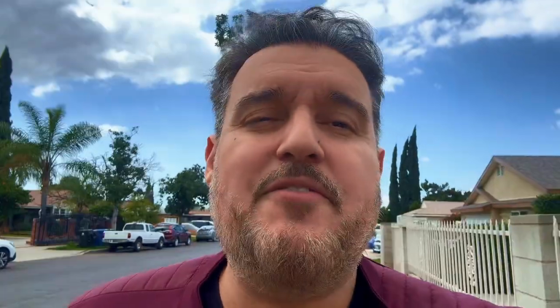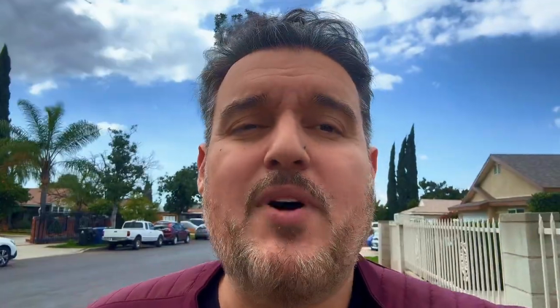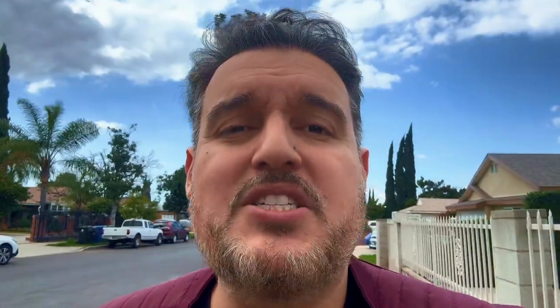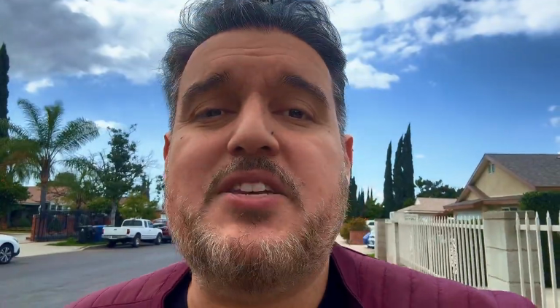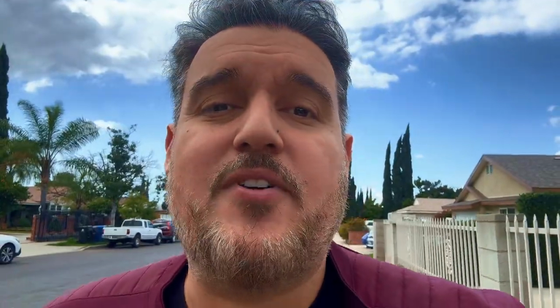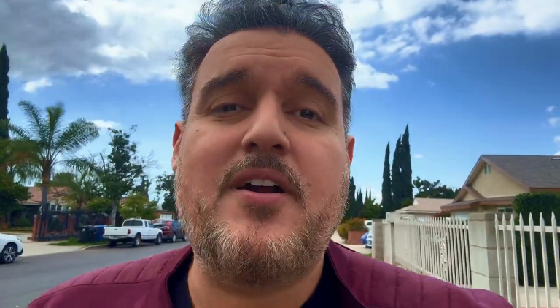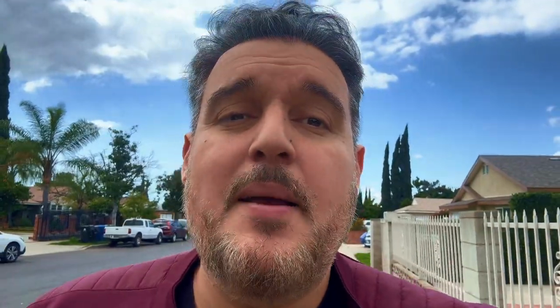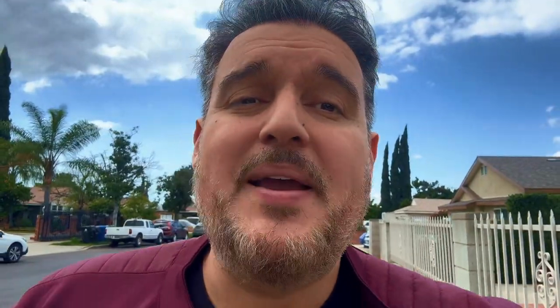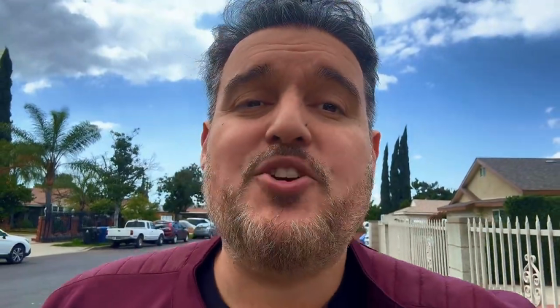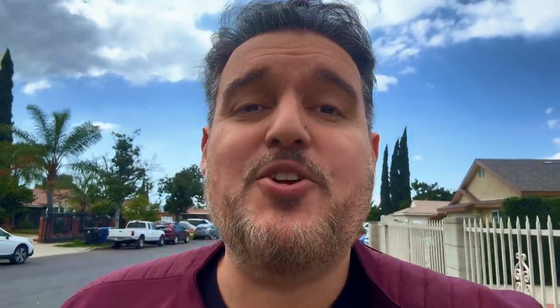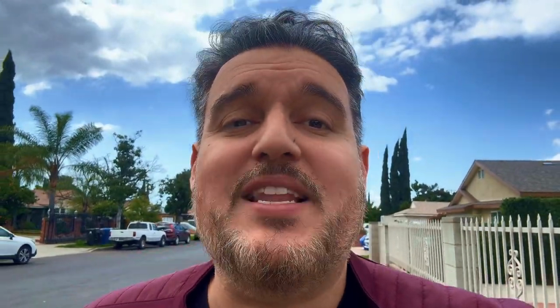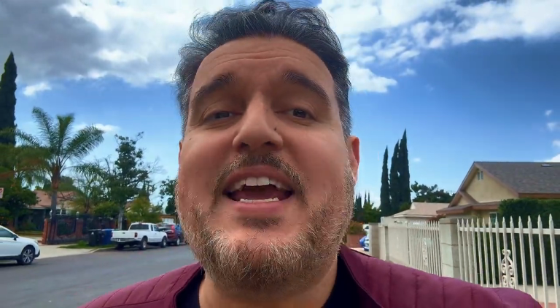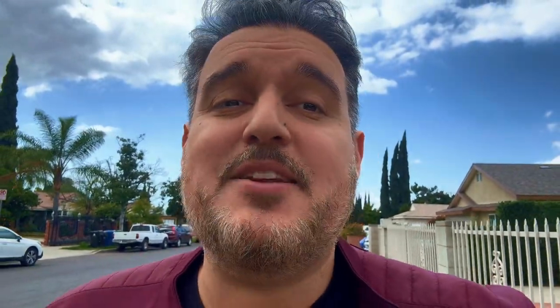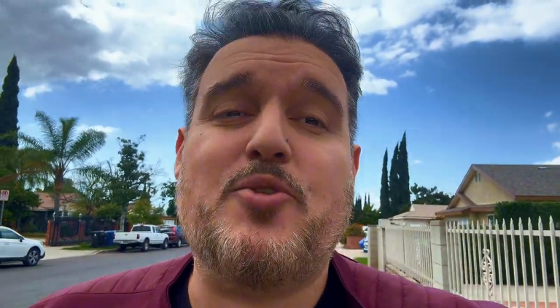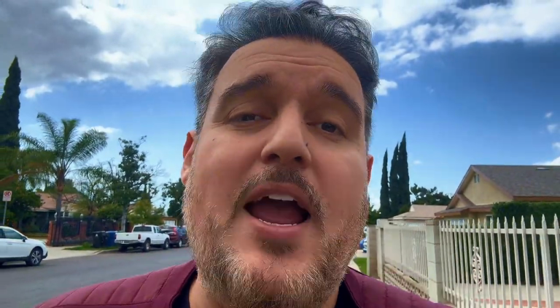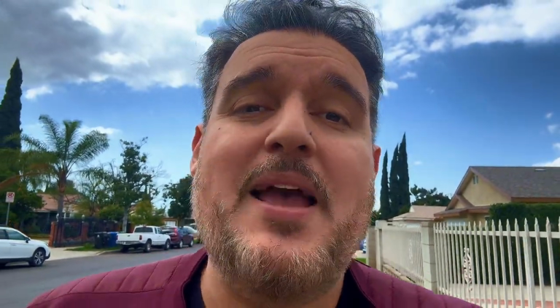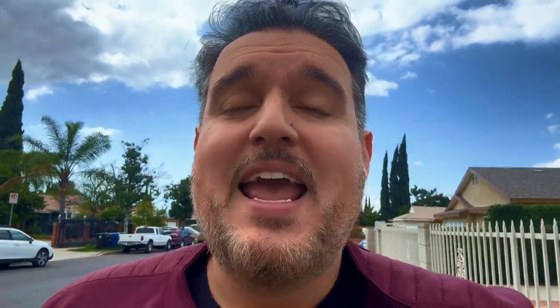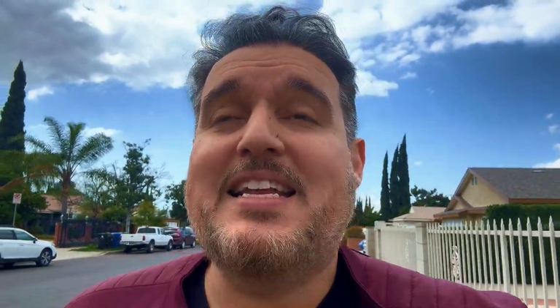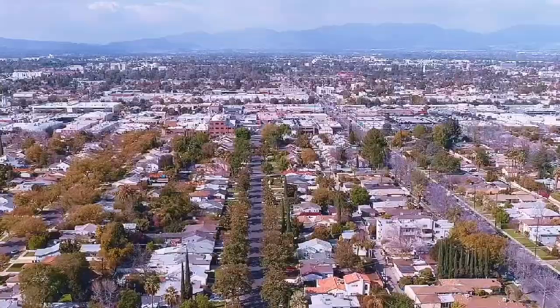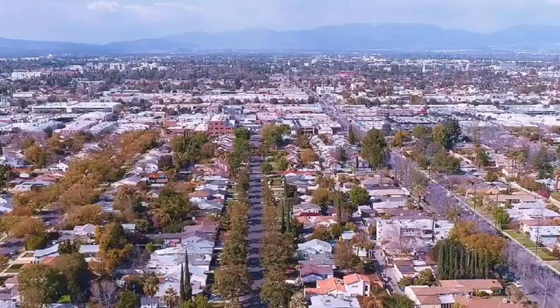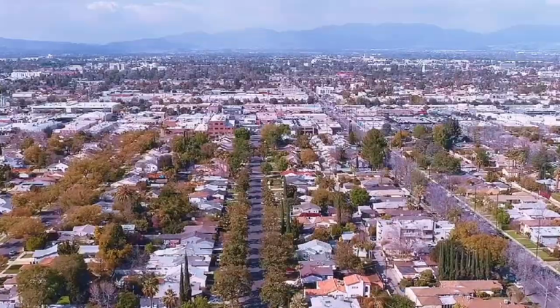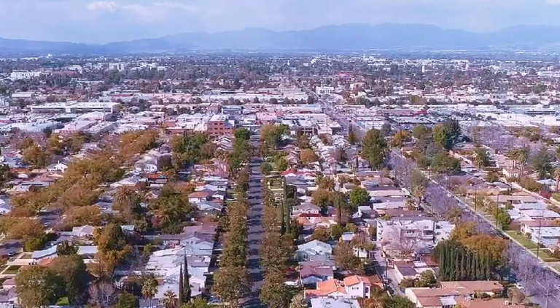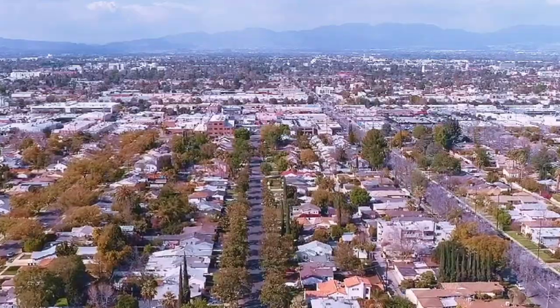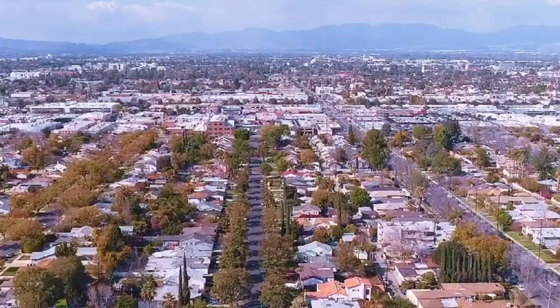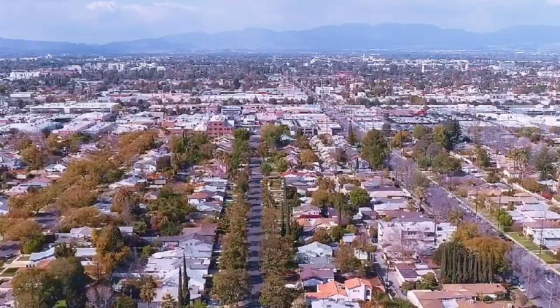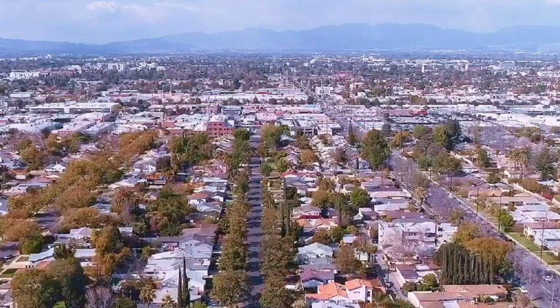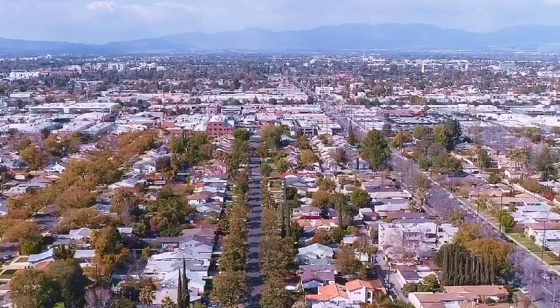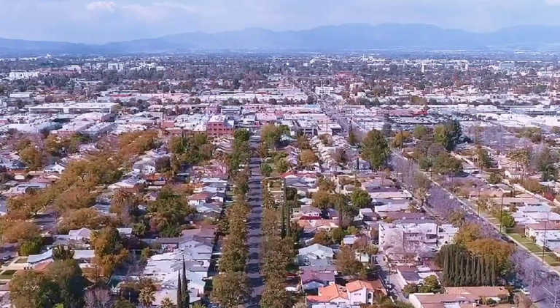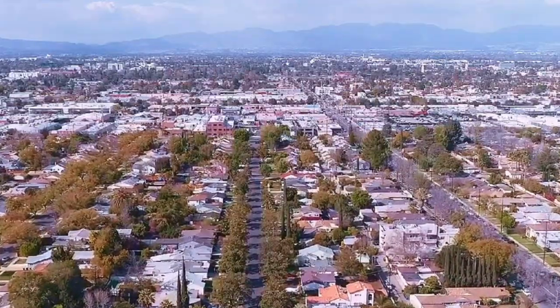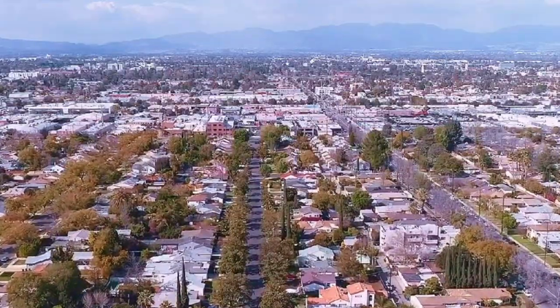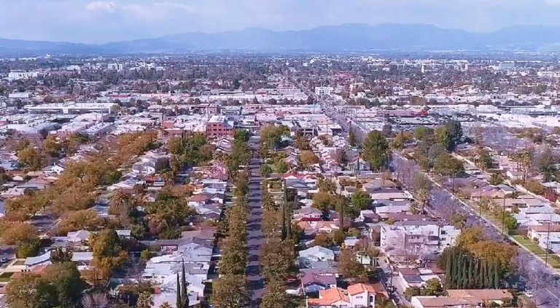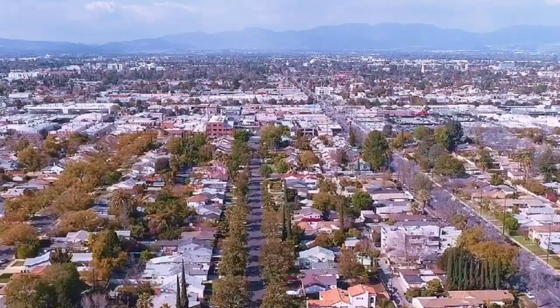If you watched this far, make sure you like and subscribe, and stay tuned for the next Valley Neighborhood video.